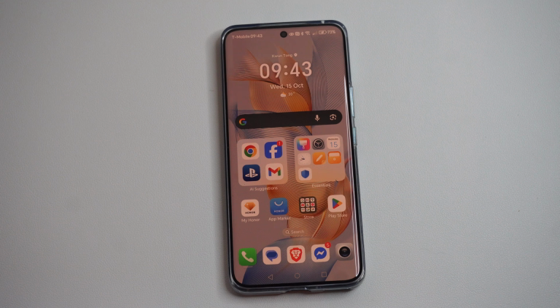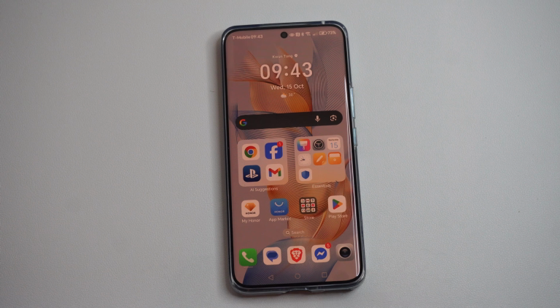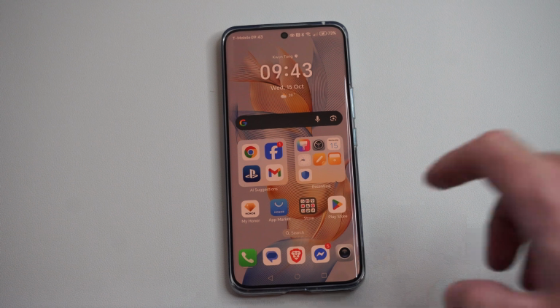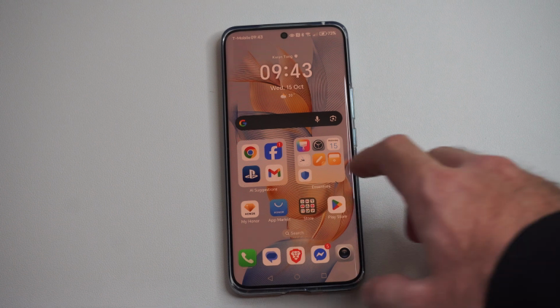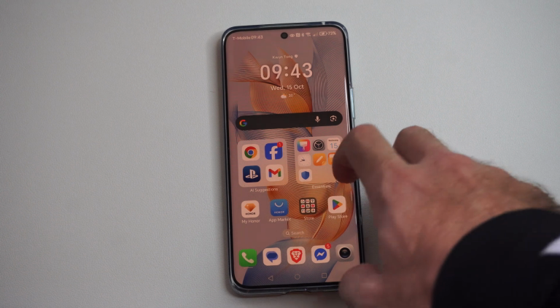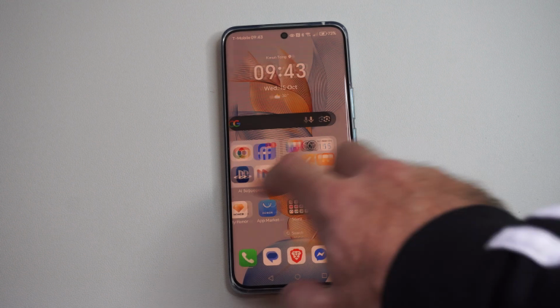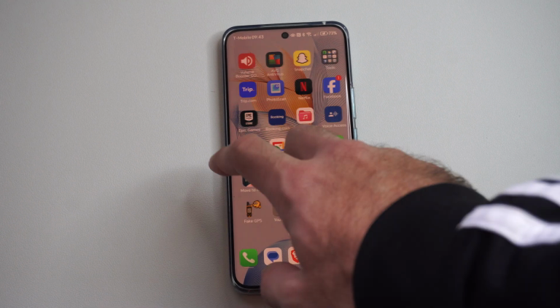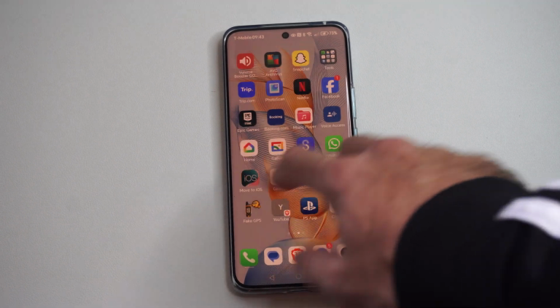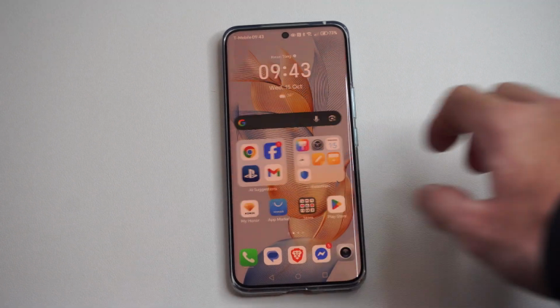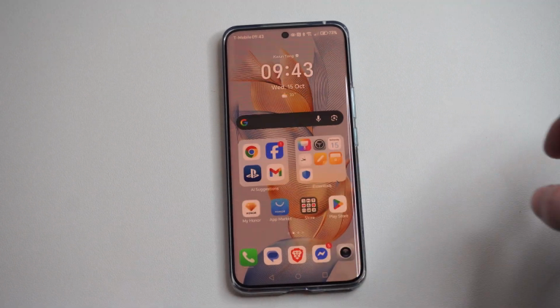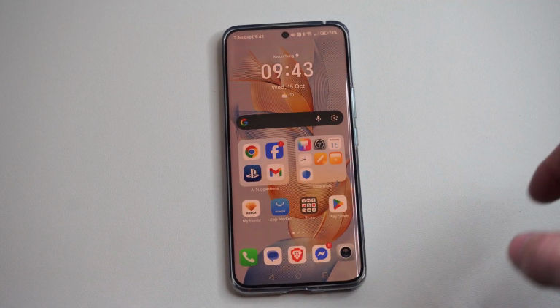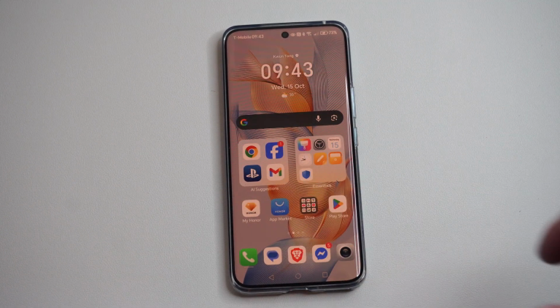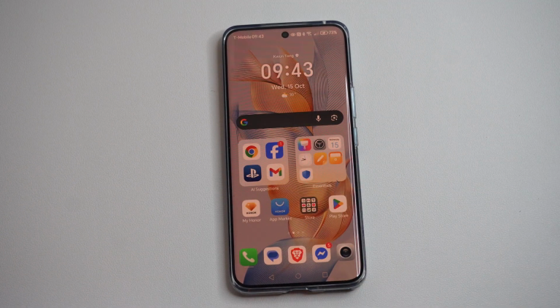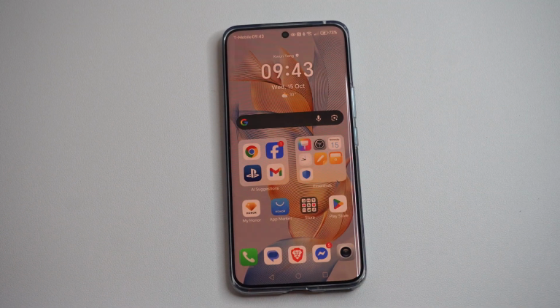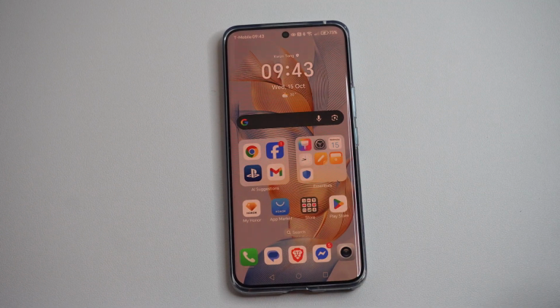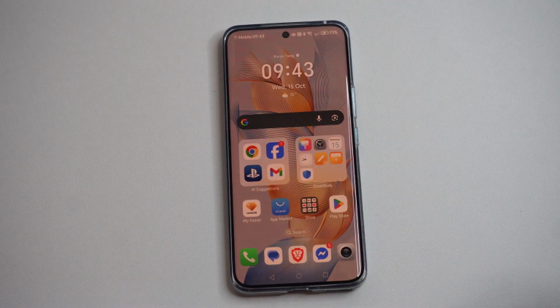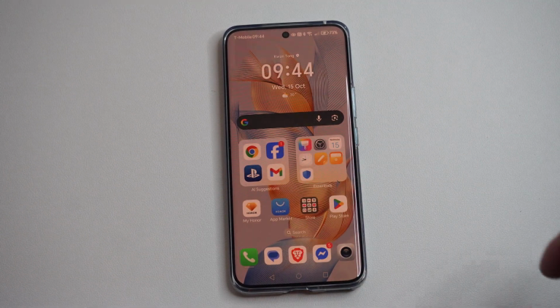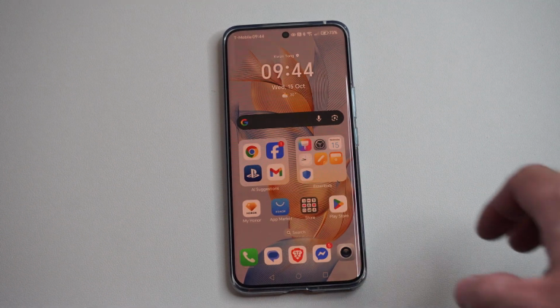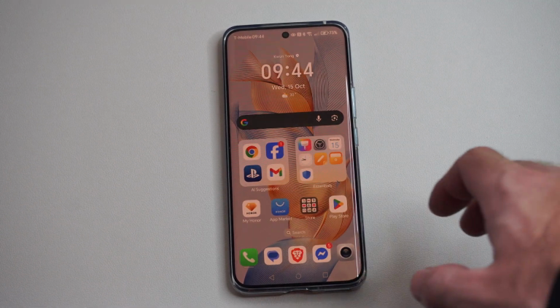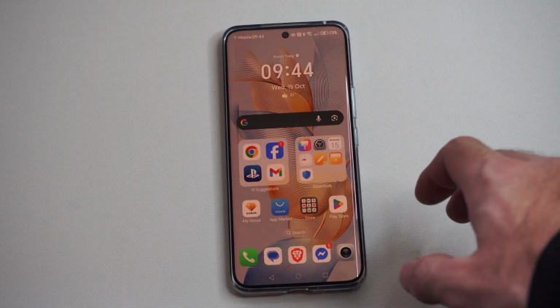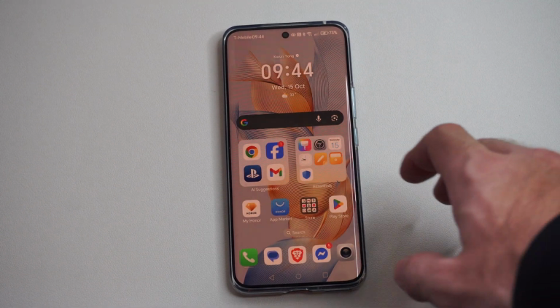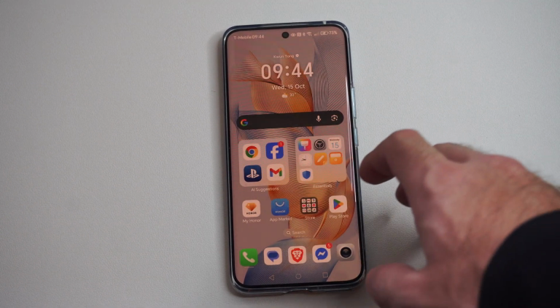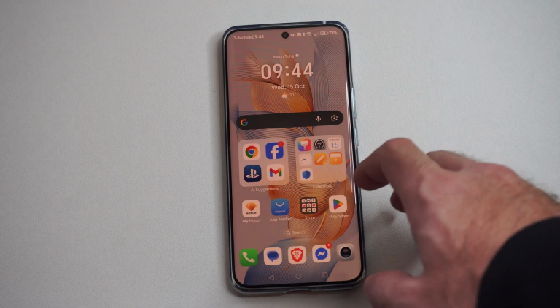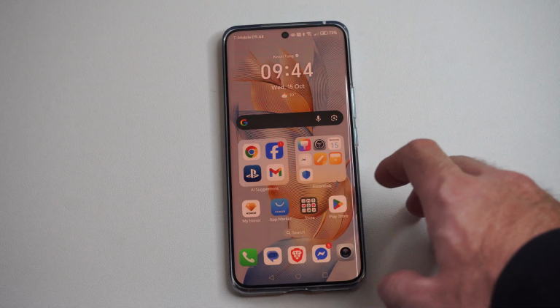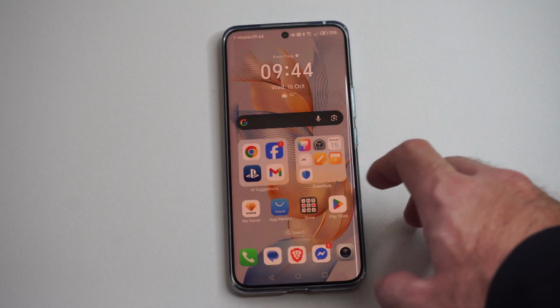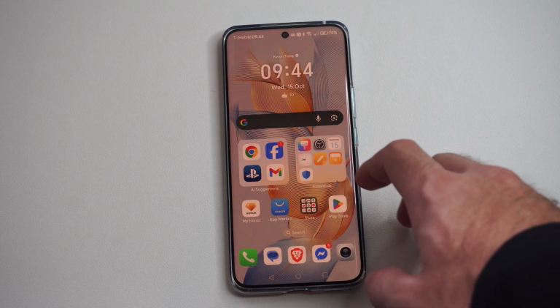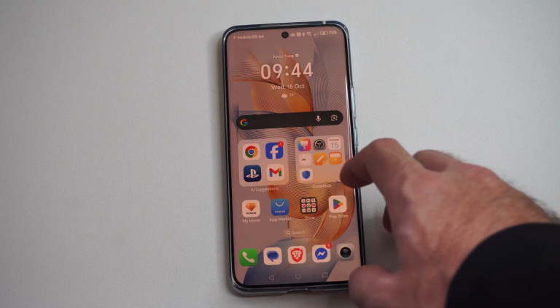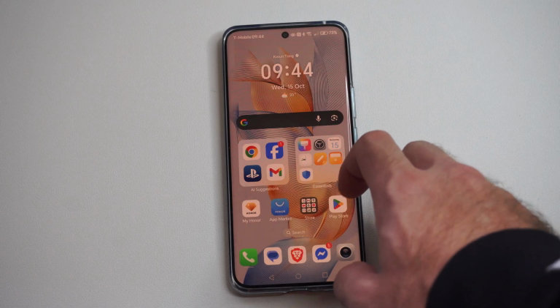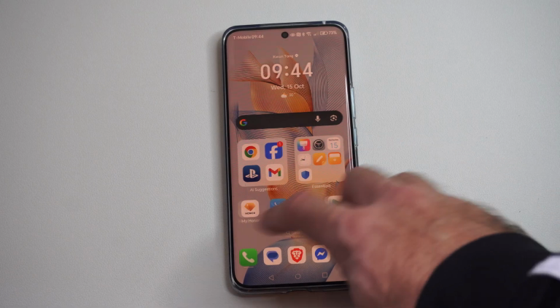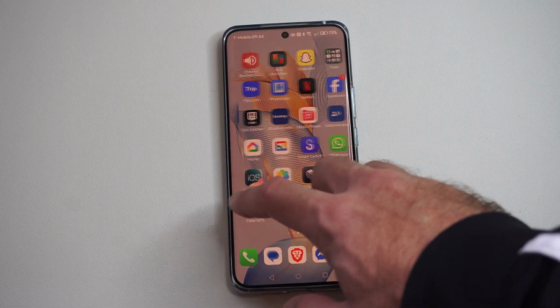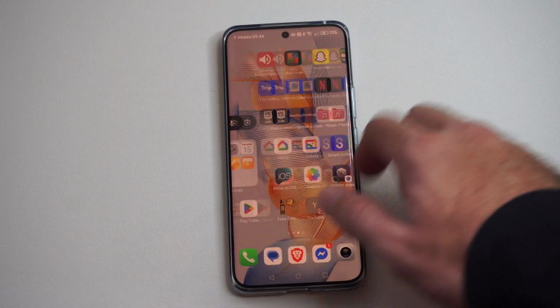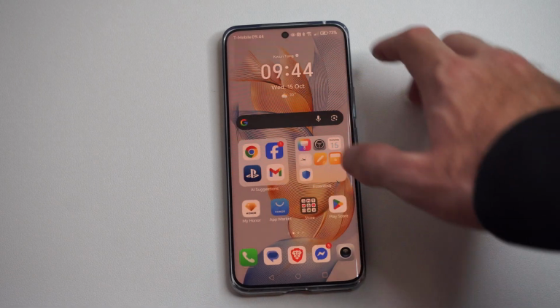This is Tim from Eurostake Studios. Today in this video I'm going to show you how to screen mirror your Honor phone over to your TV, and this is easy to do.